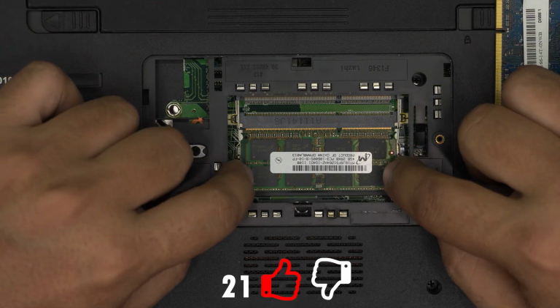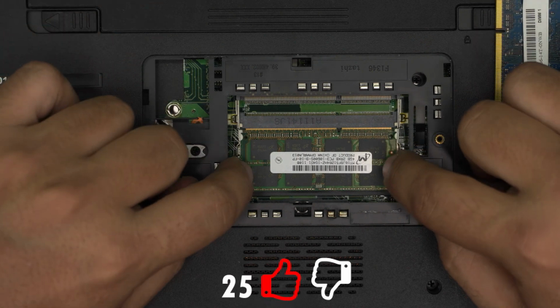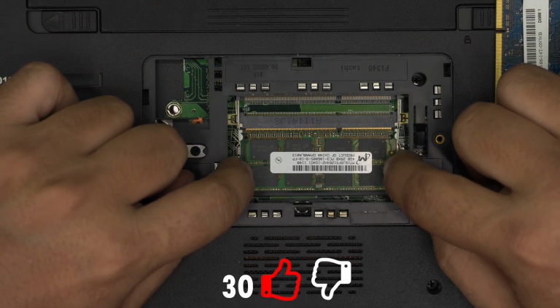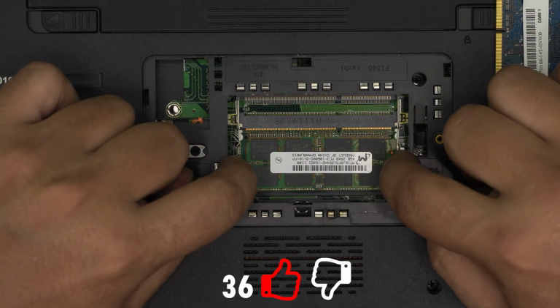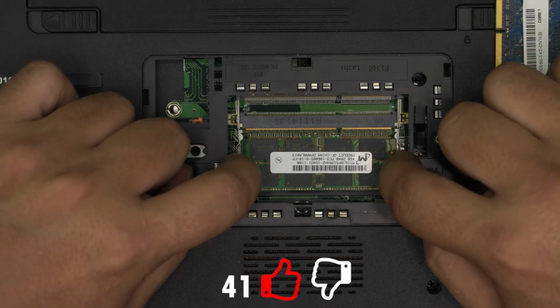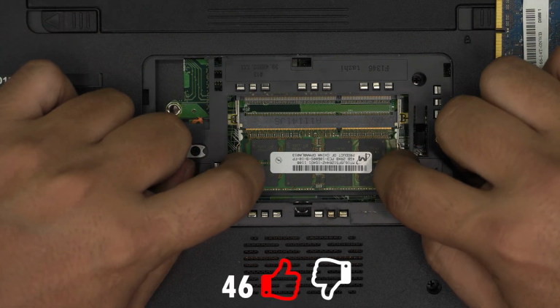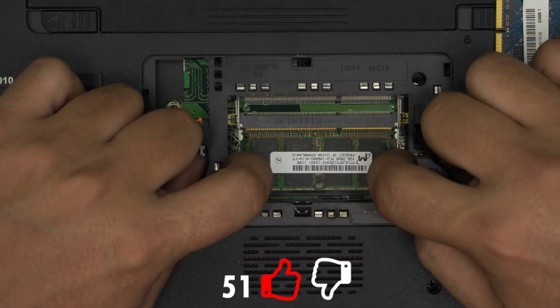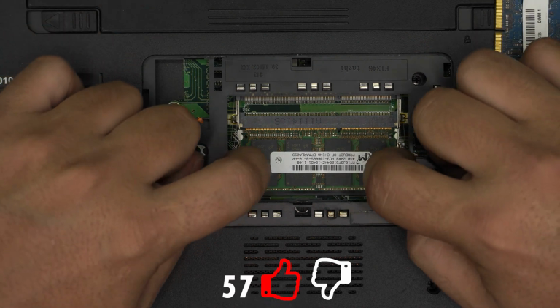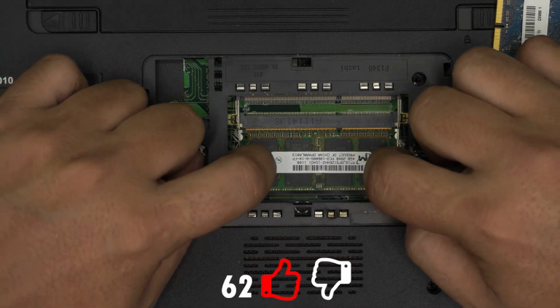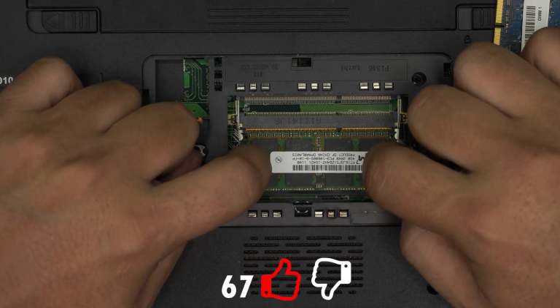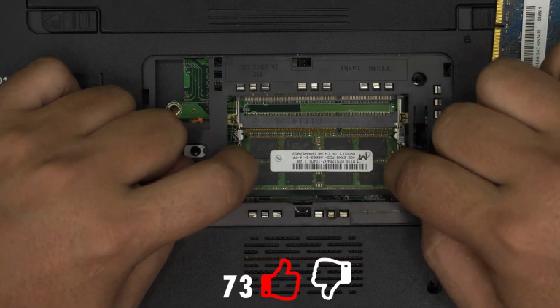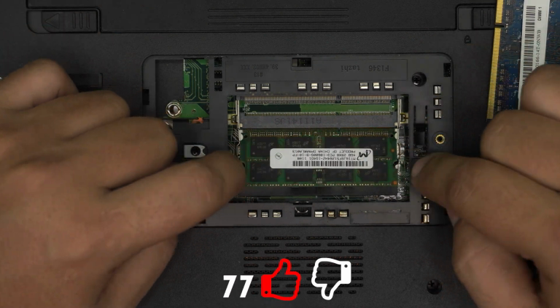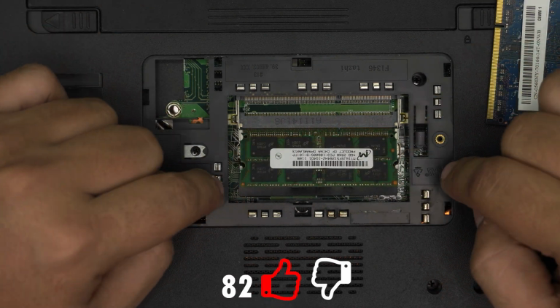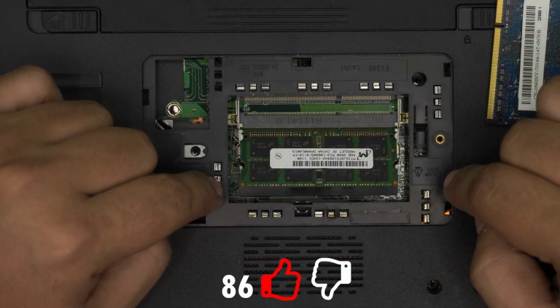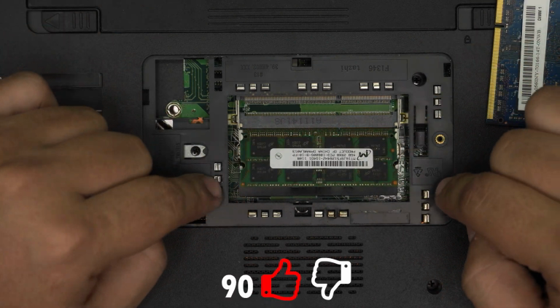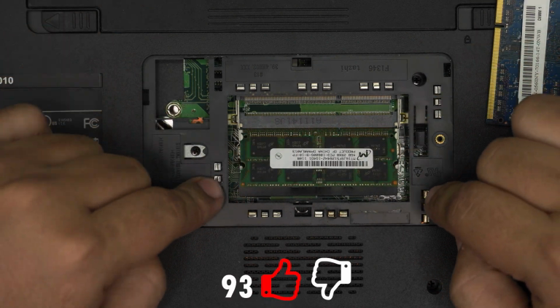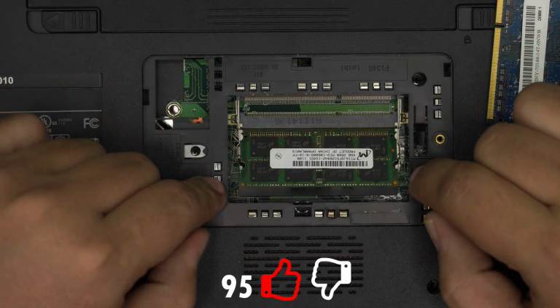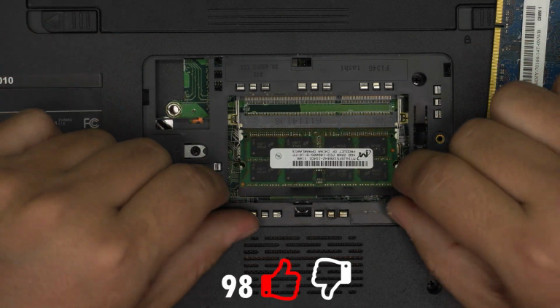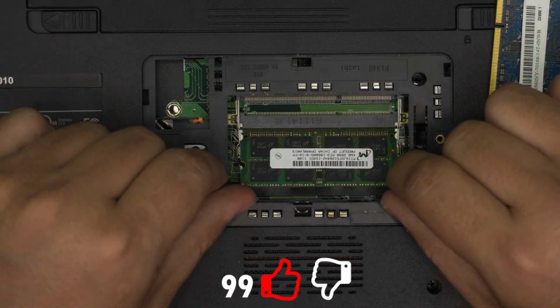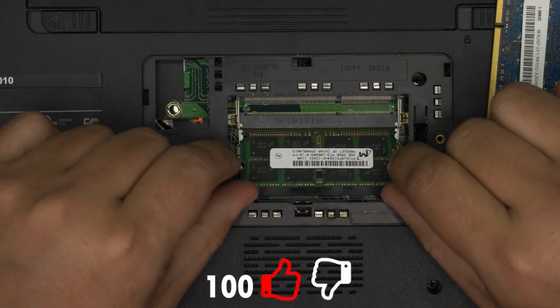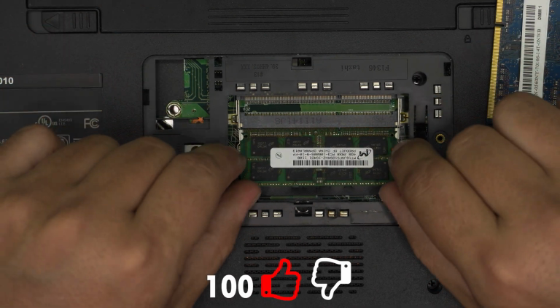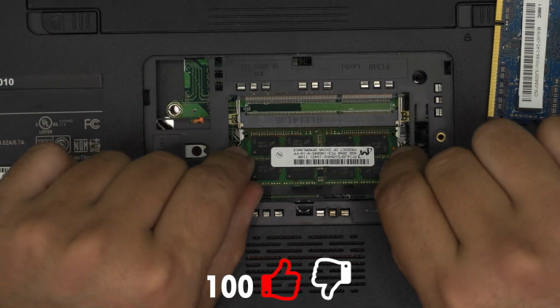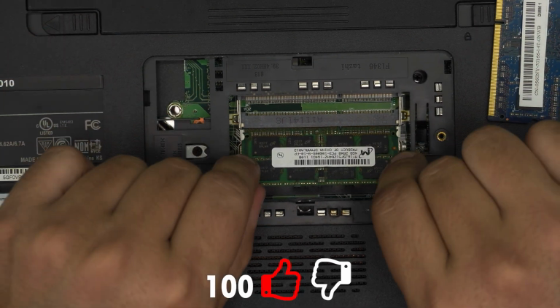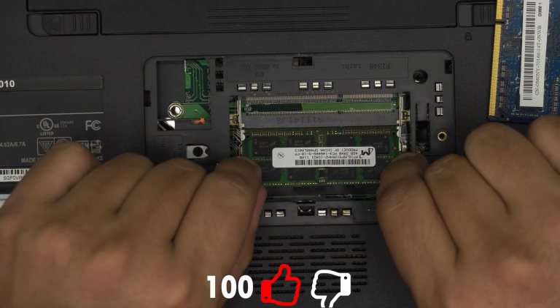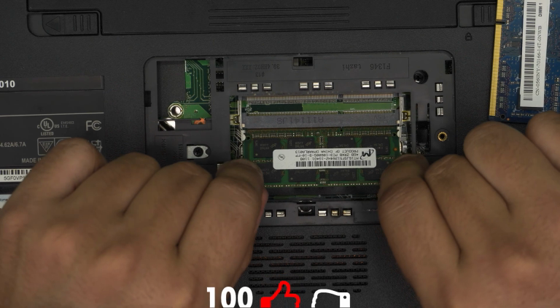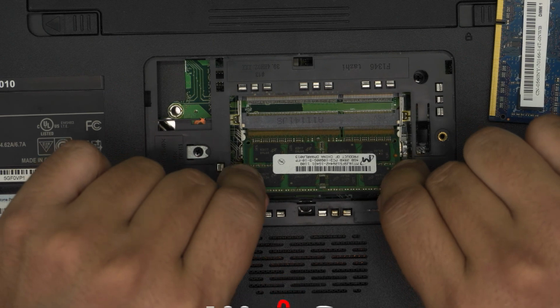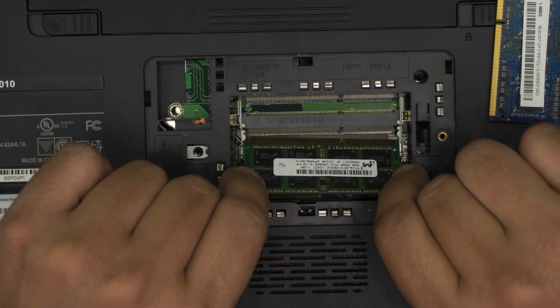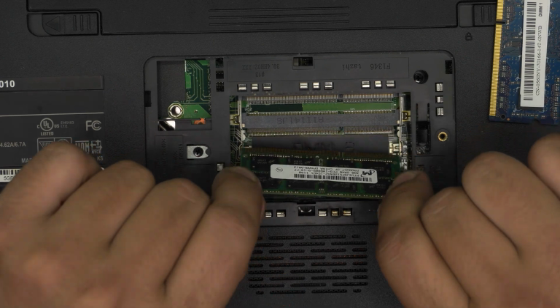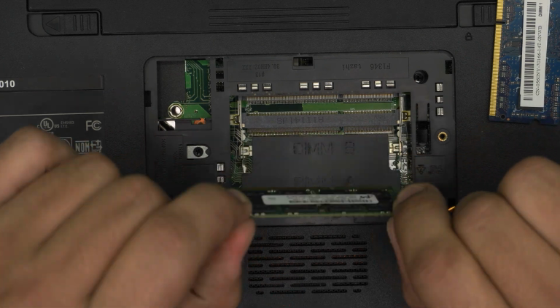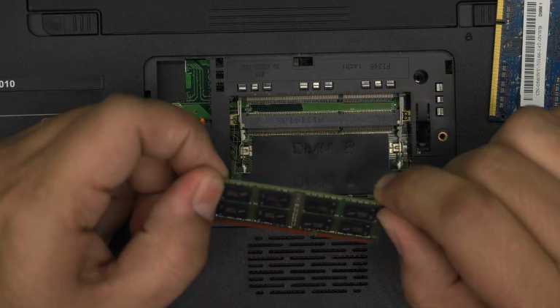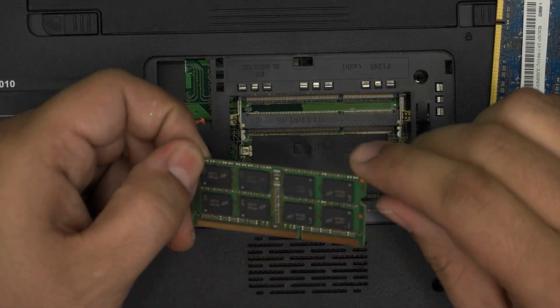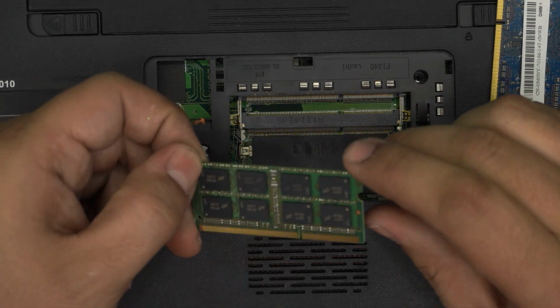To remove the other RAM, again pull the two retention clips away and the RAM will come out at 45 degrees — just slide it out.